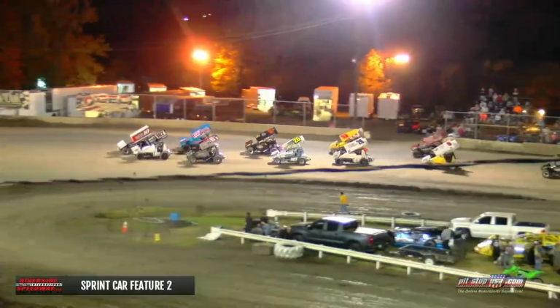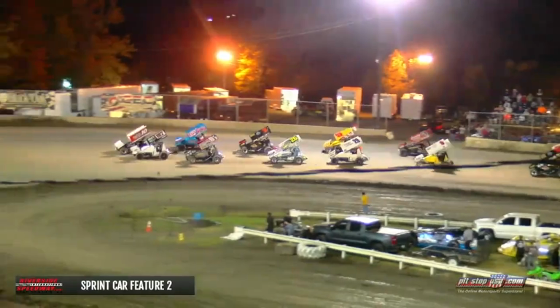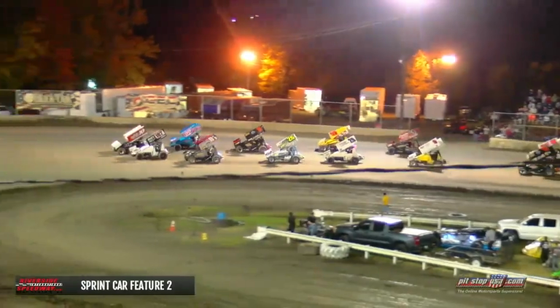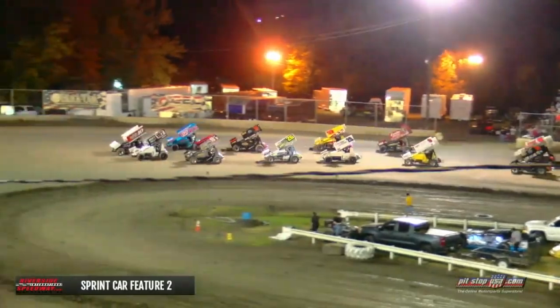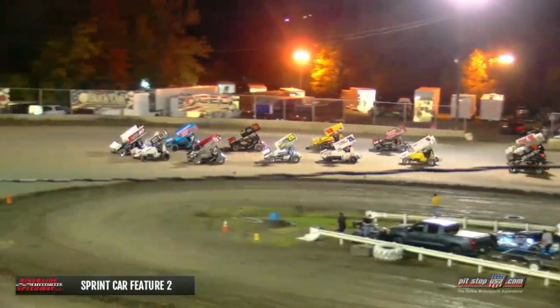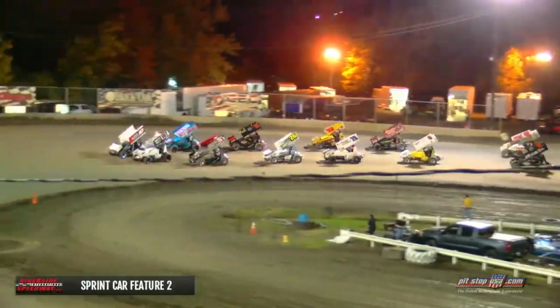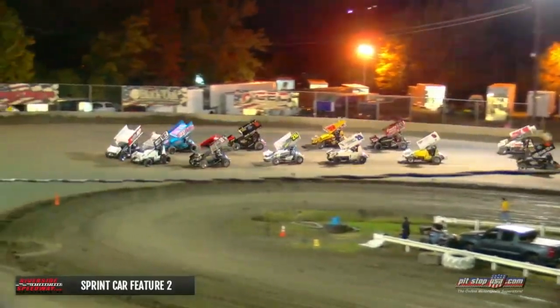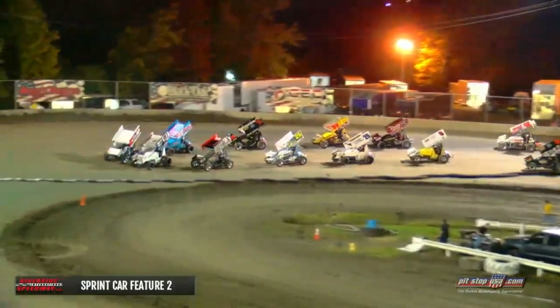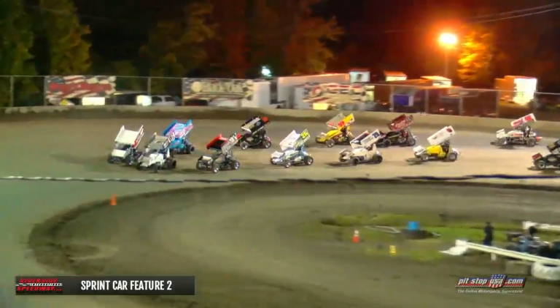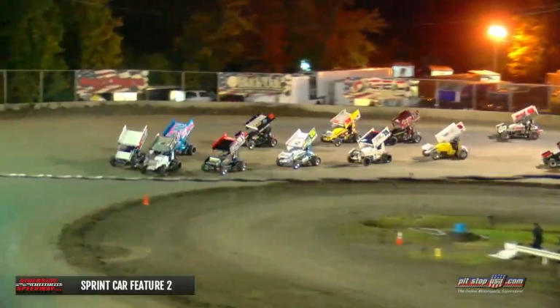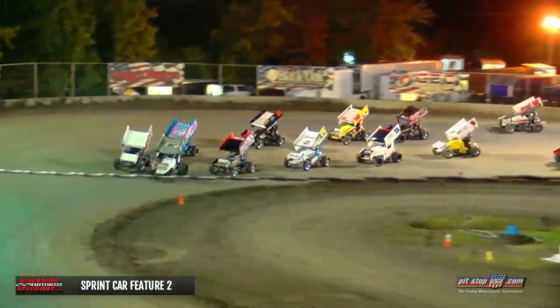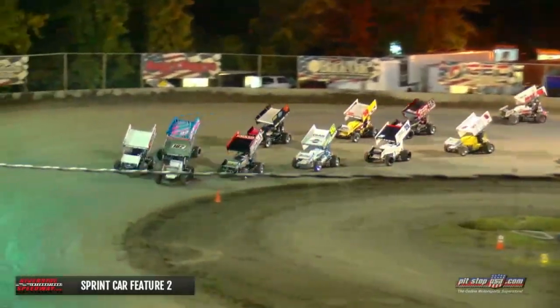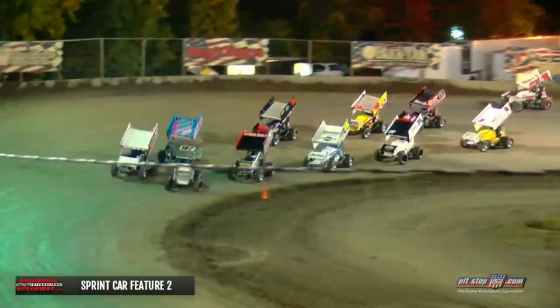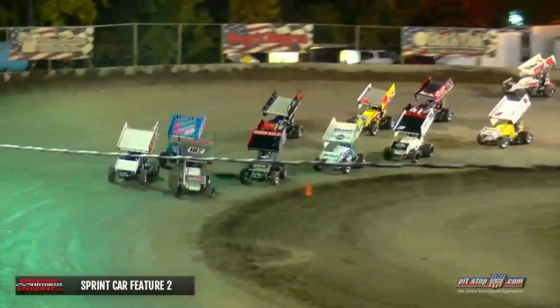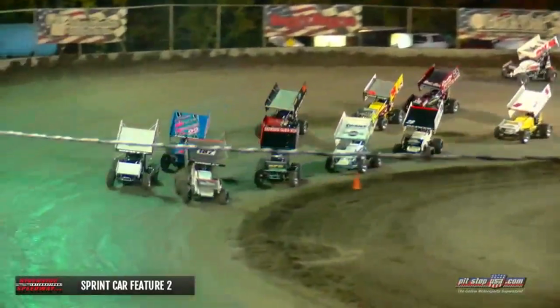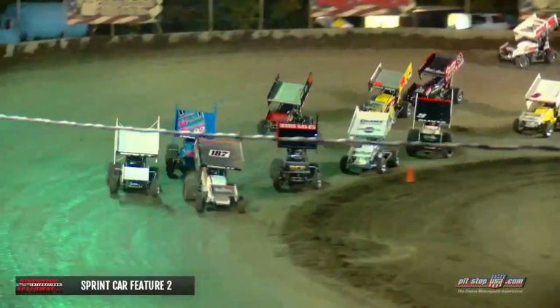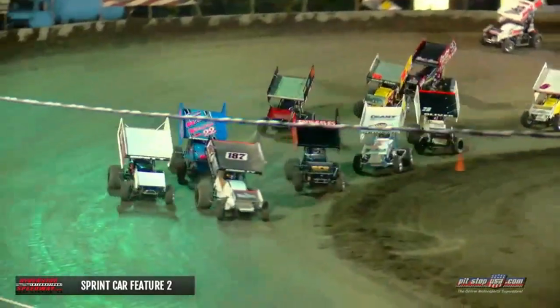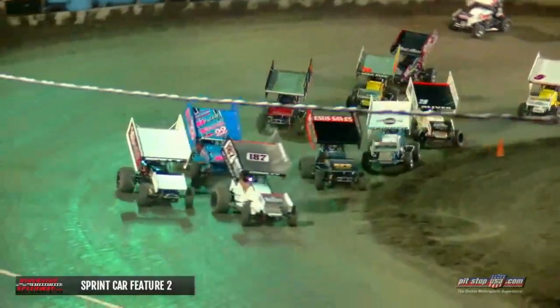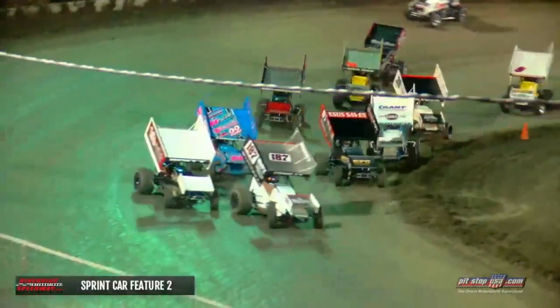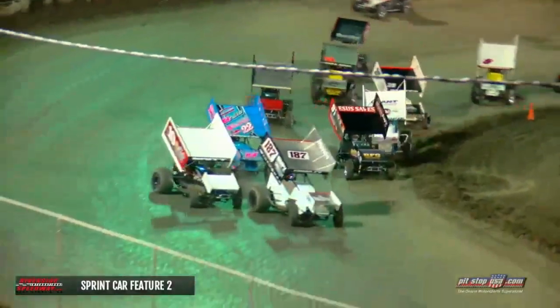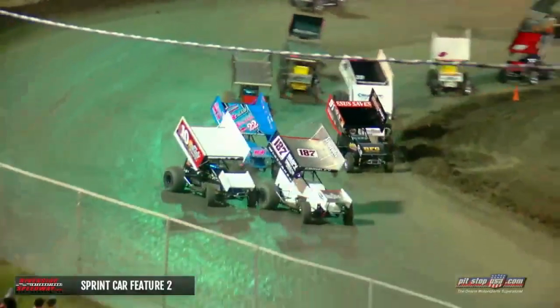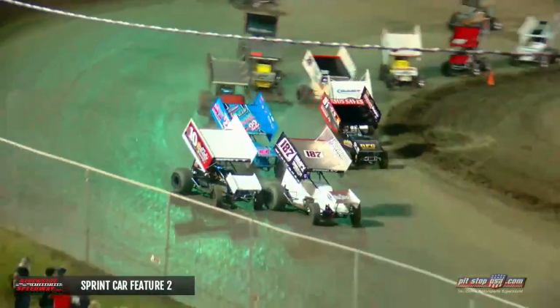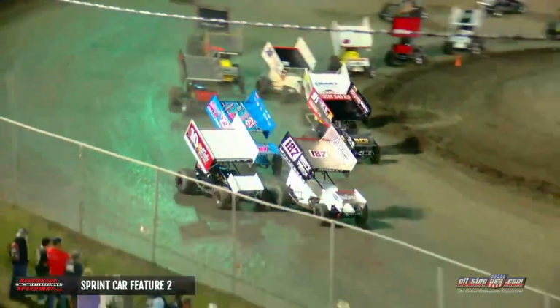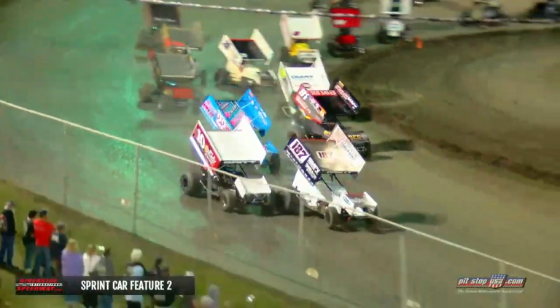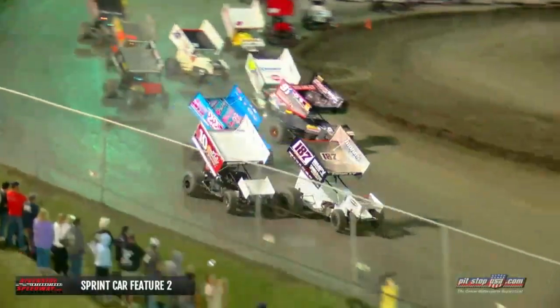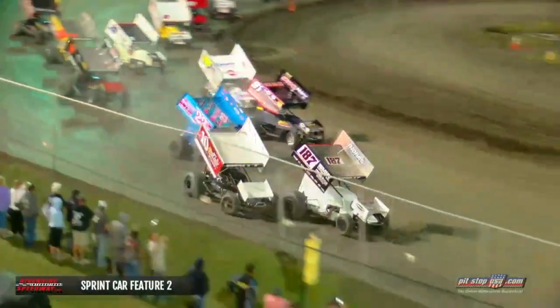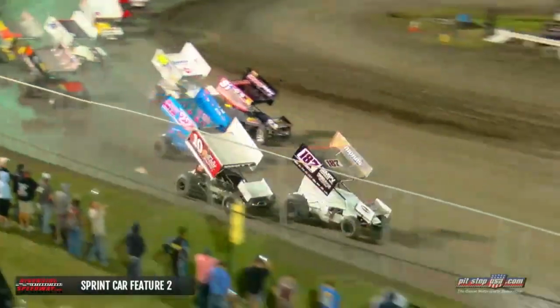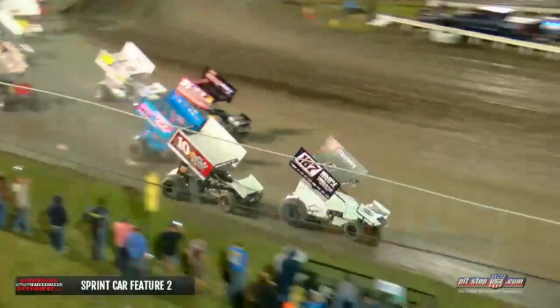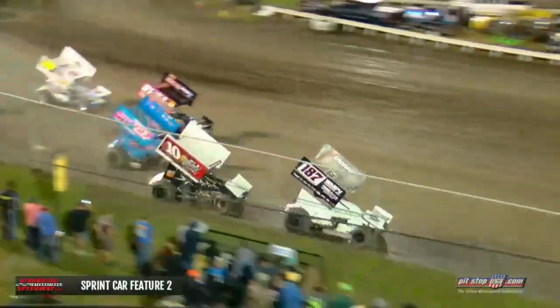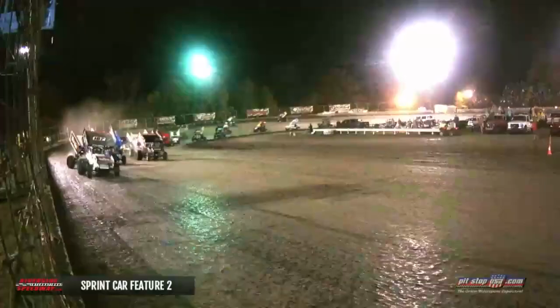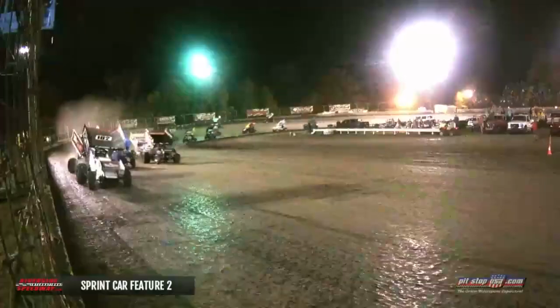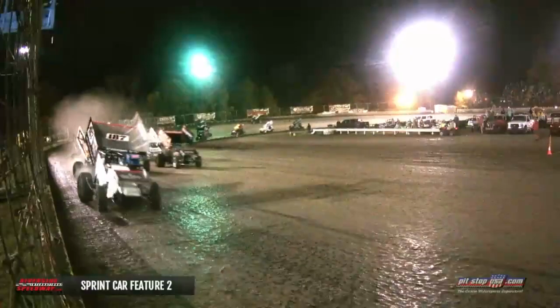Green flag set to go up, the hammers go down, and we are underway with the USCS 360s.